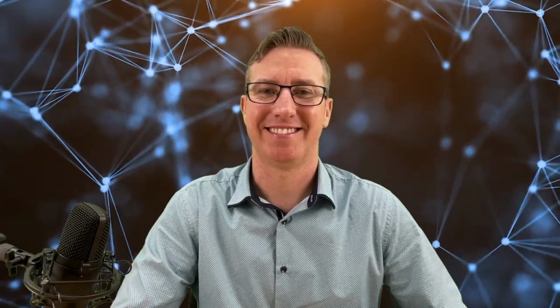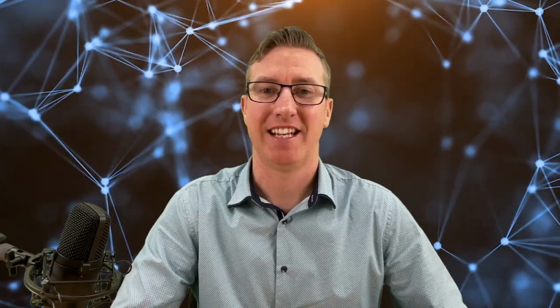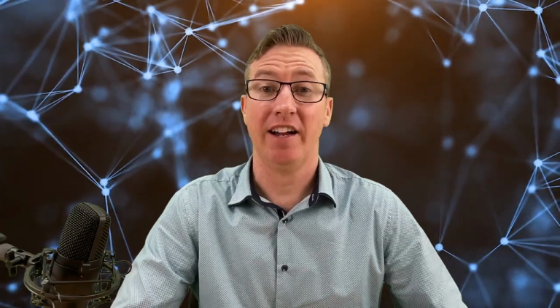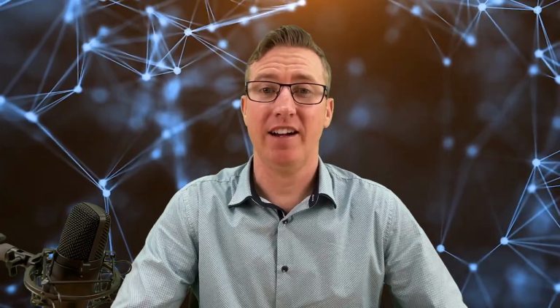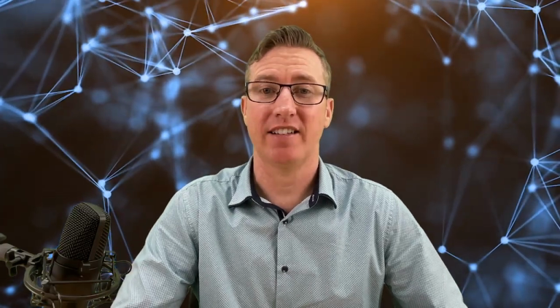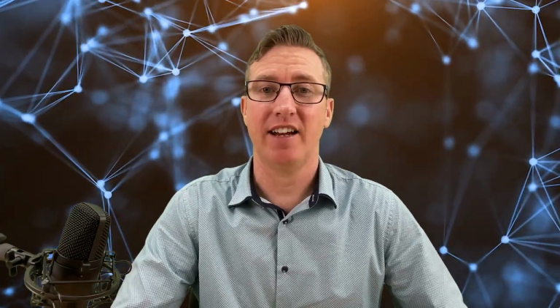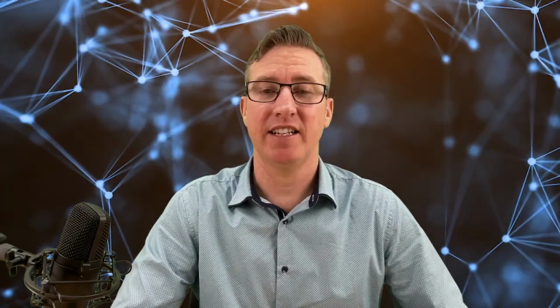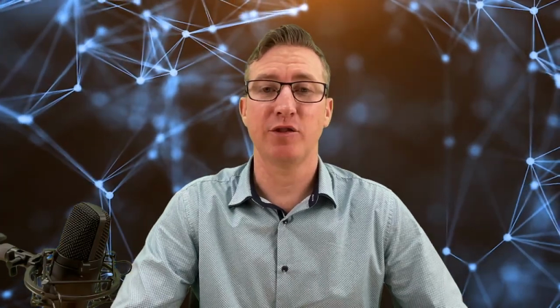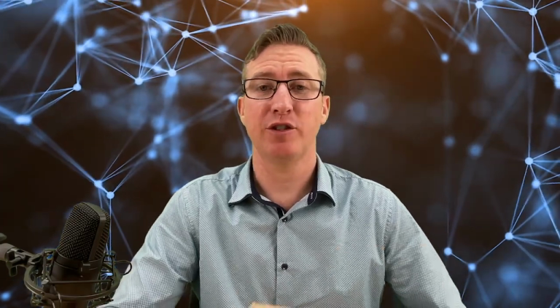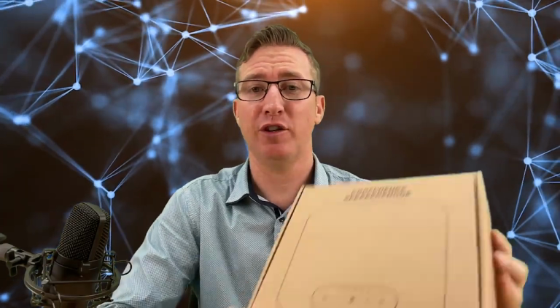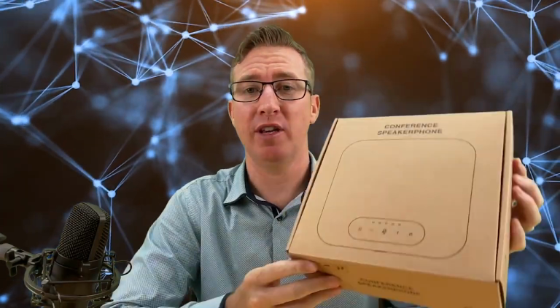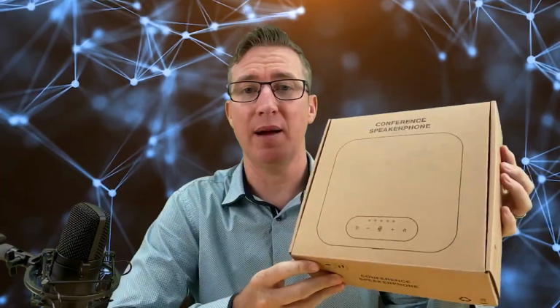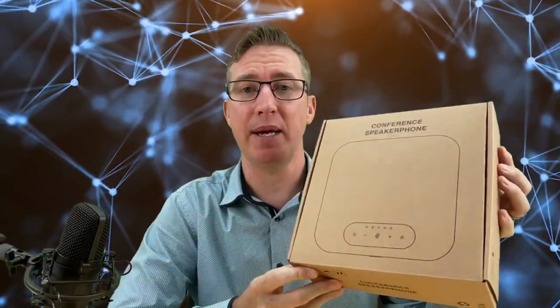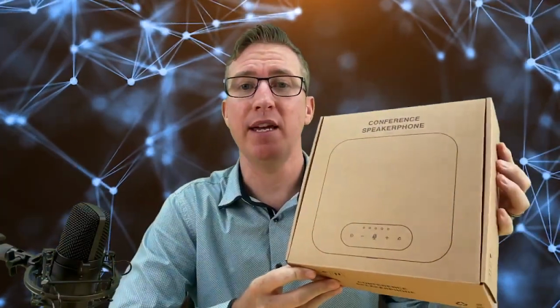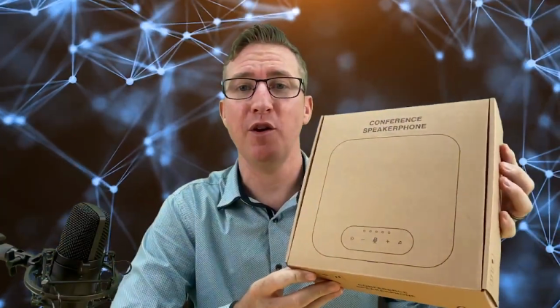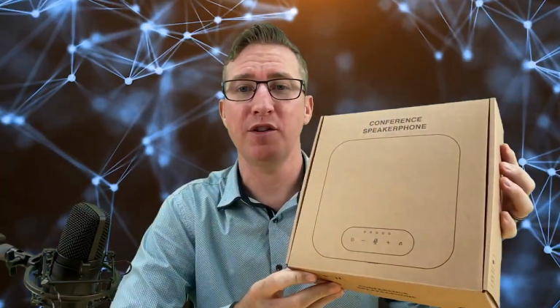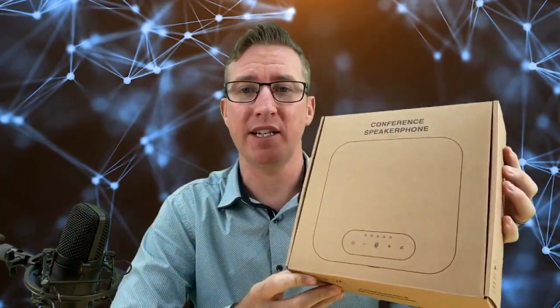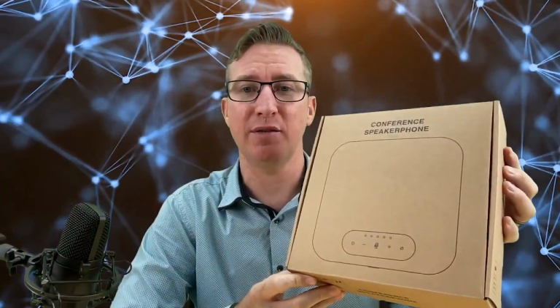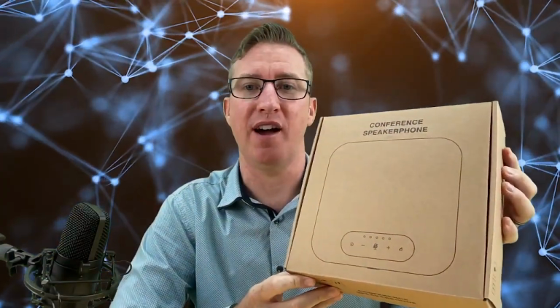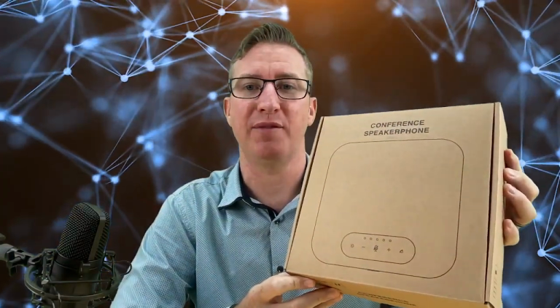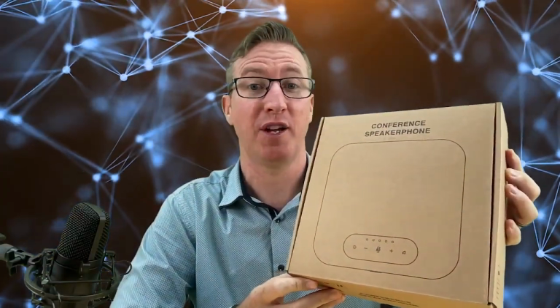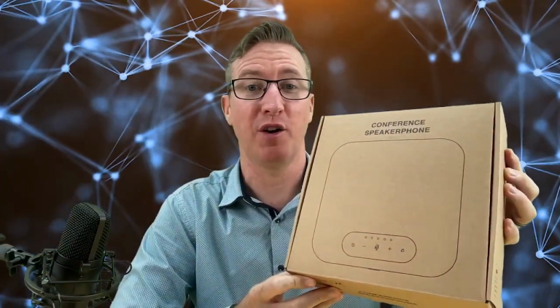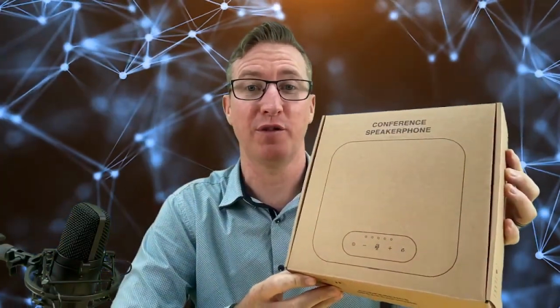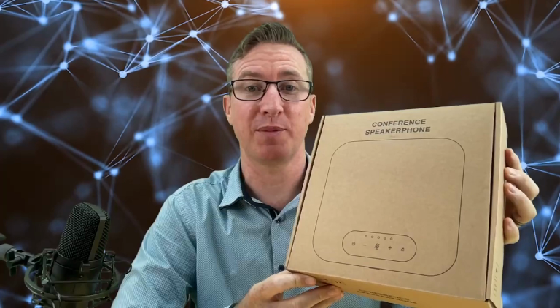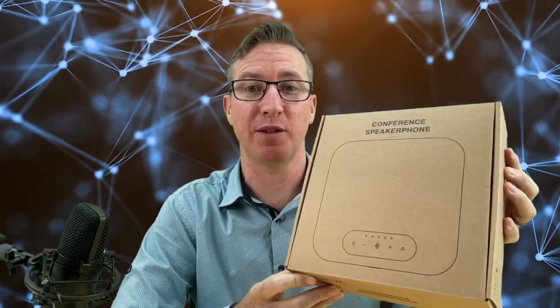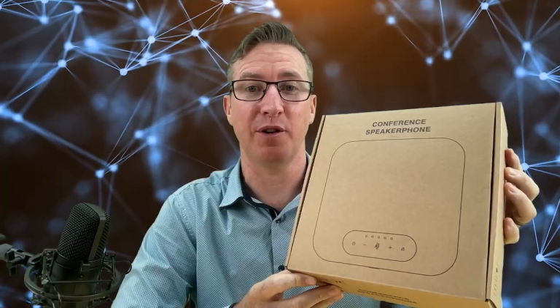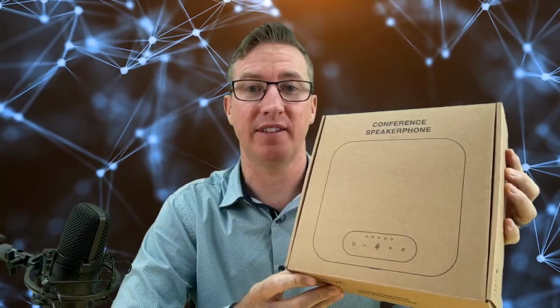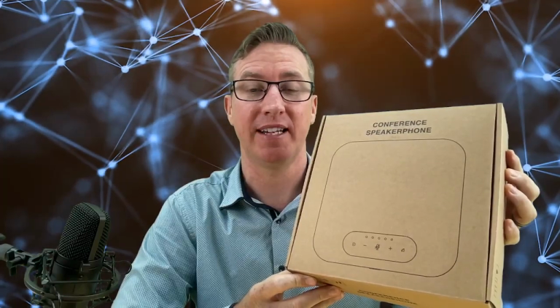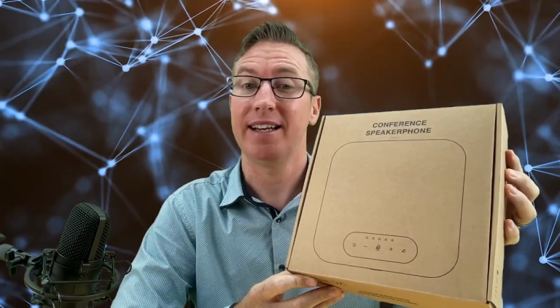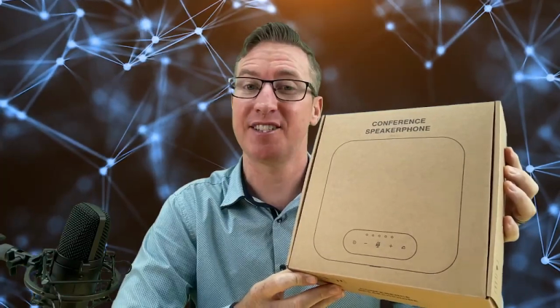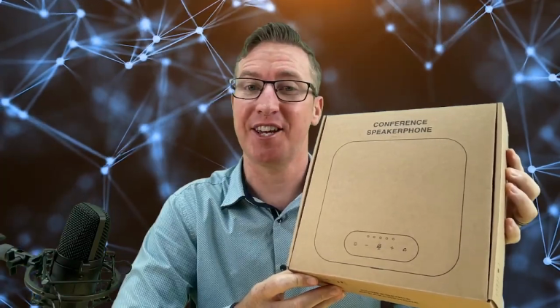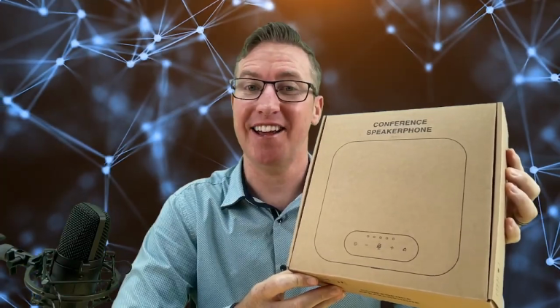Hi guys, I'd like to introduce to you the POD5 conference speakerphone. Let's check it out.